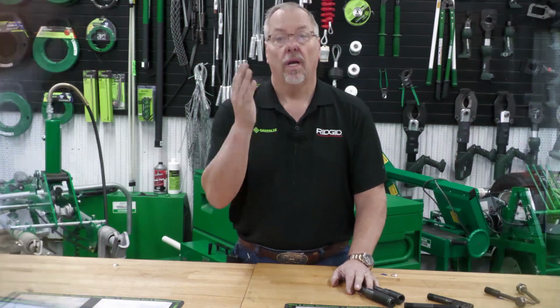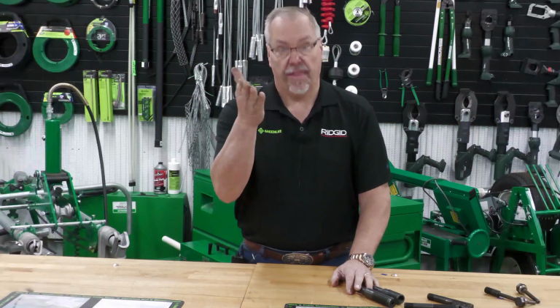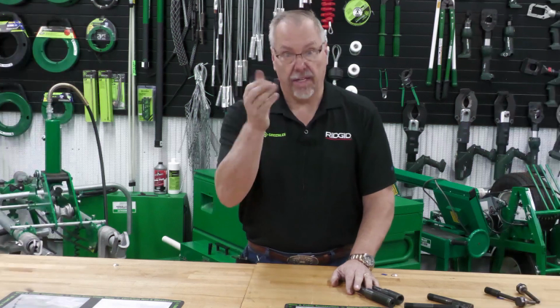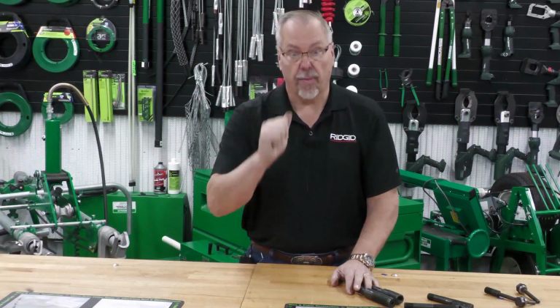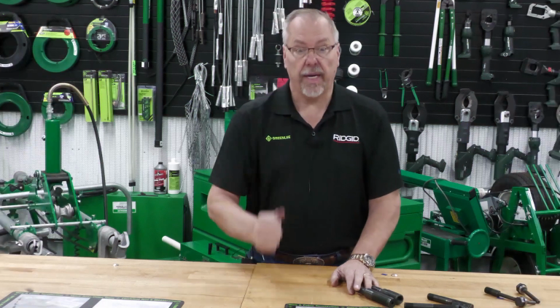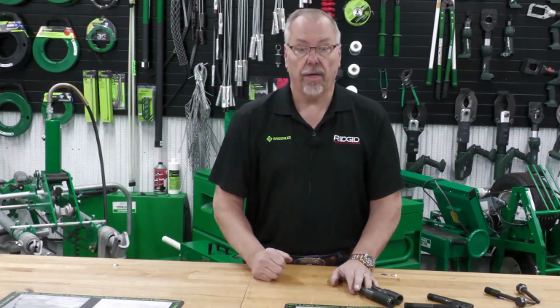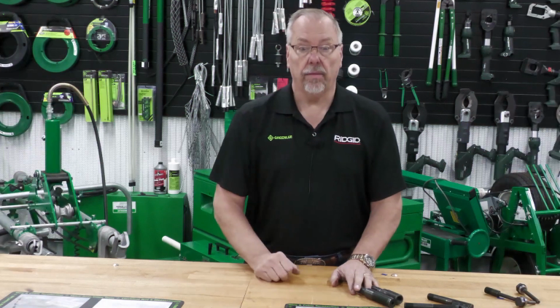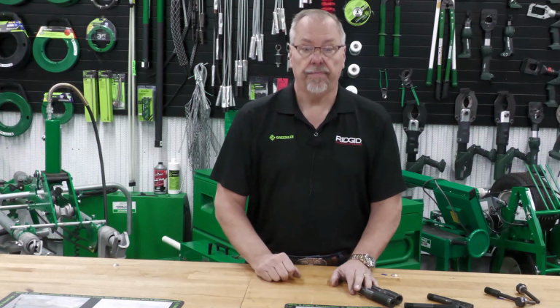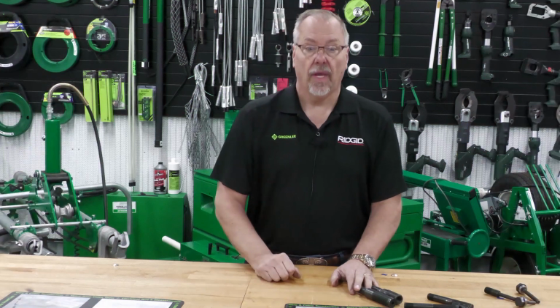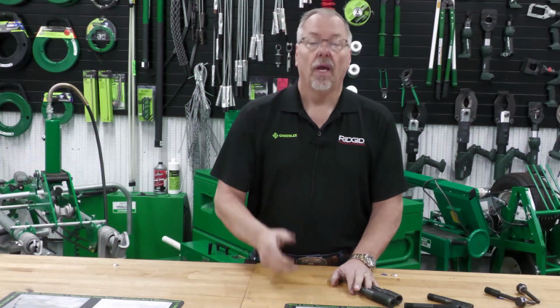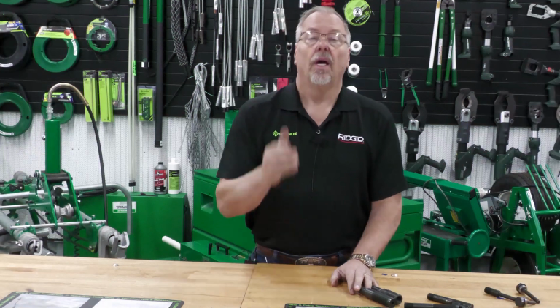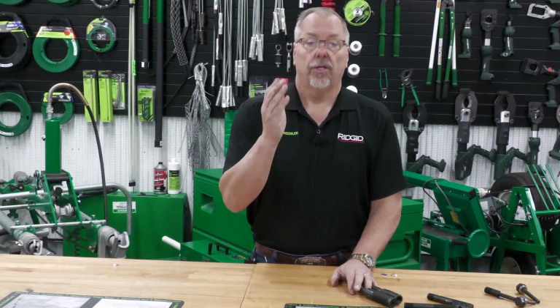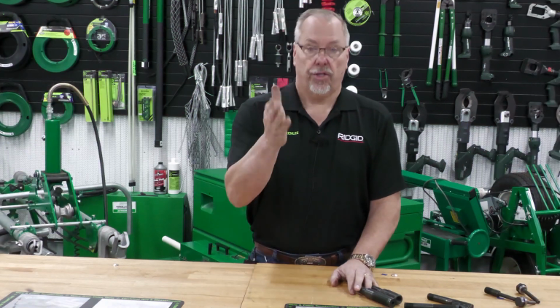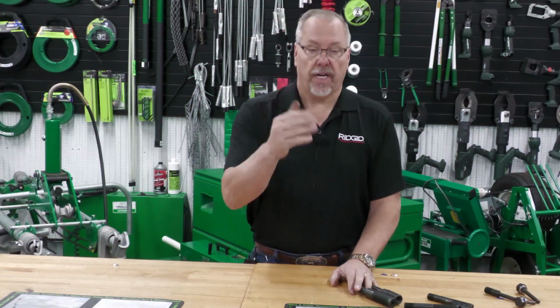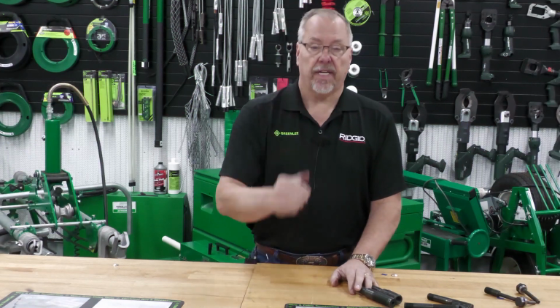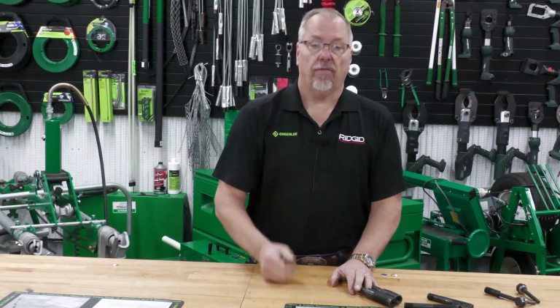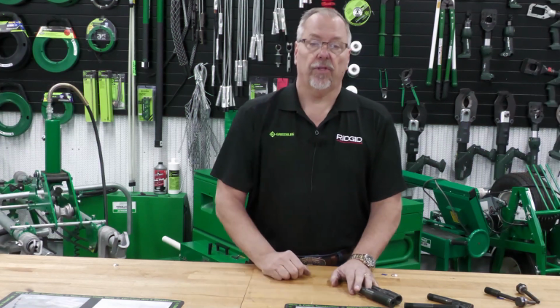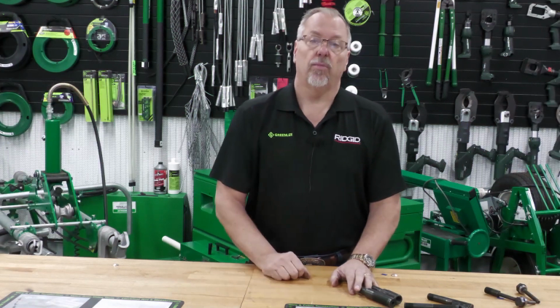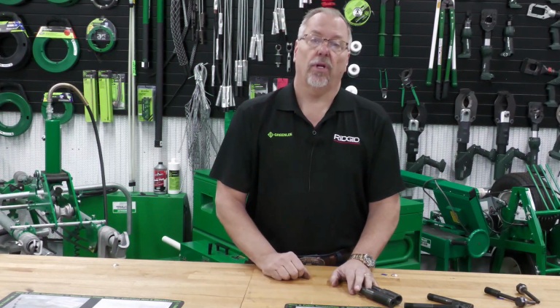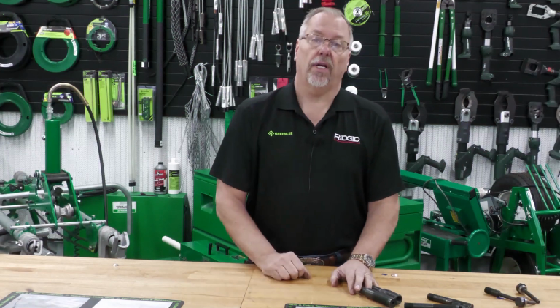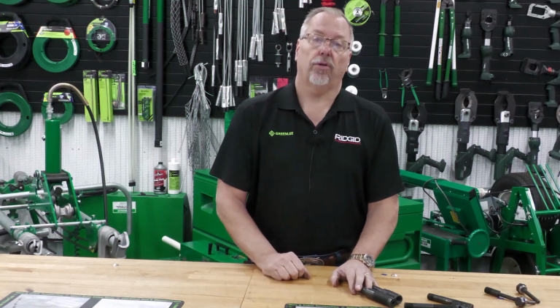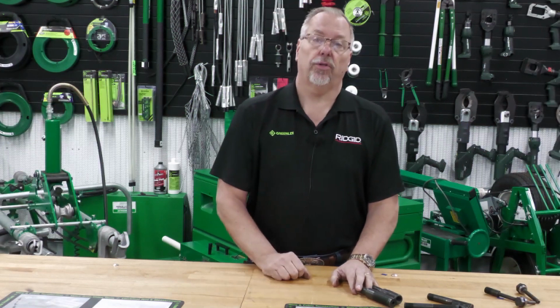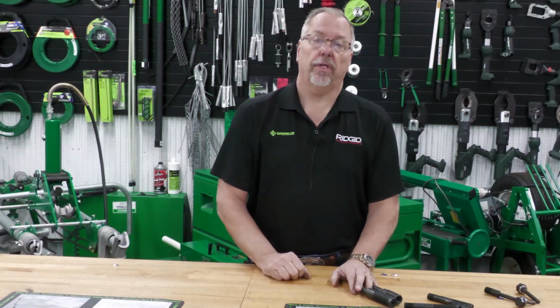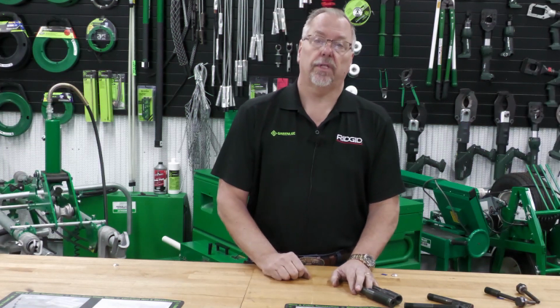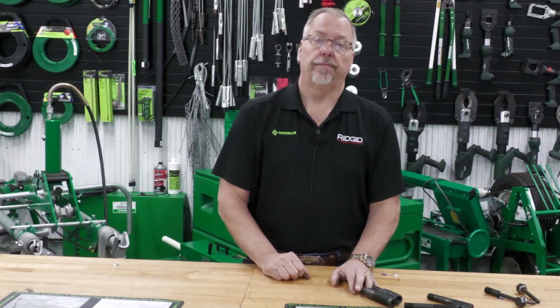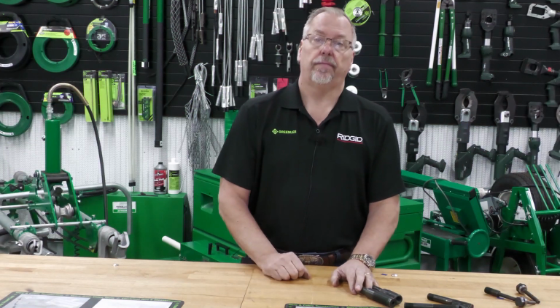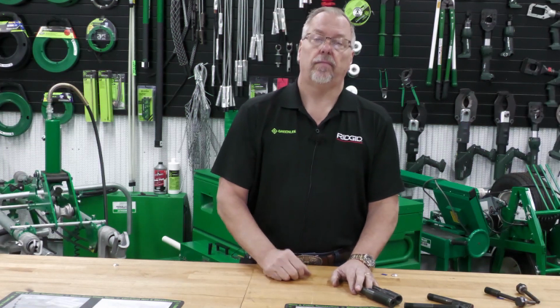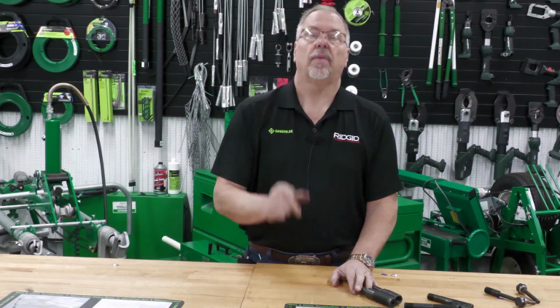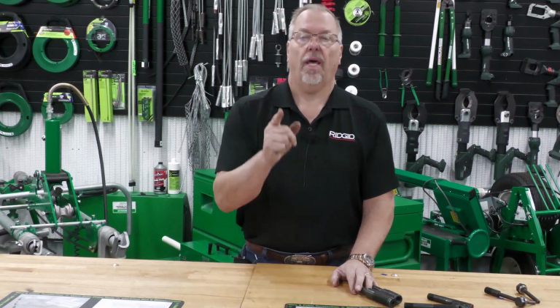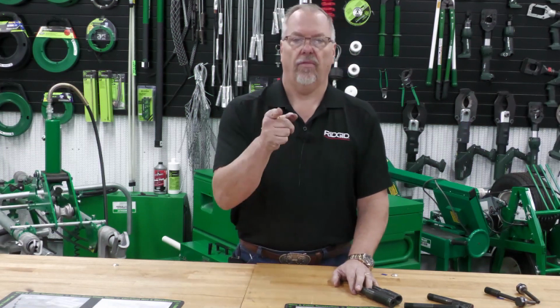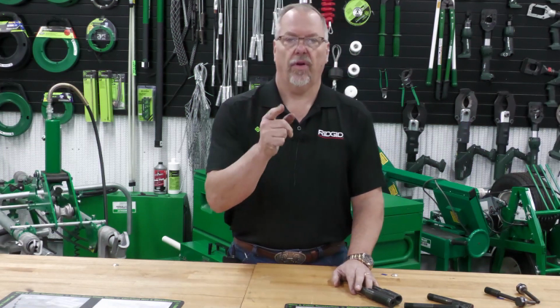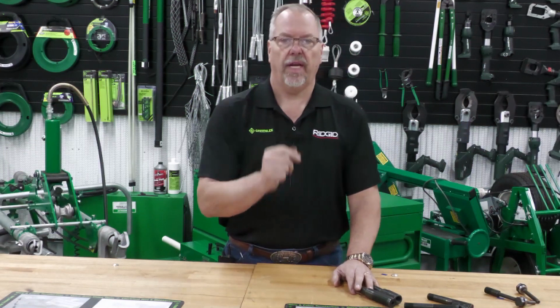Thanks for being here. Check us out for some more Electrical Shorts. Have a great day.